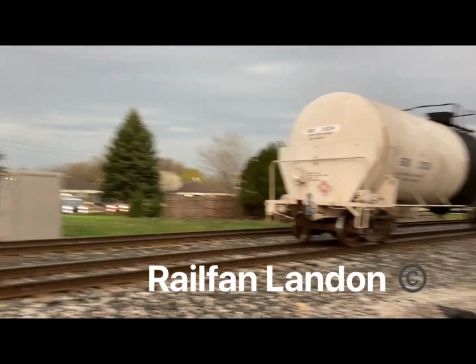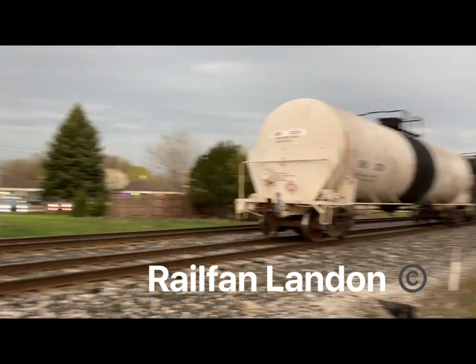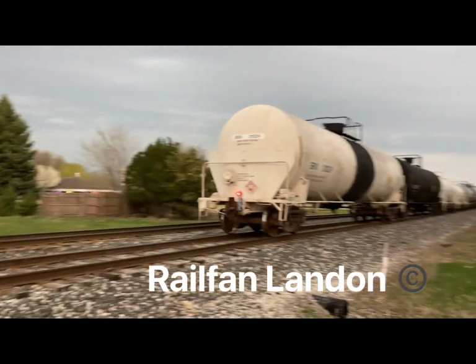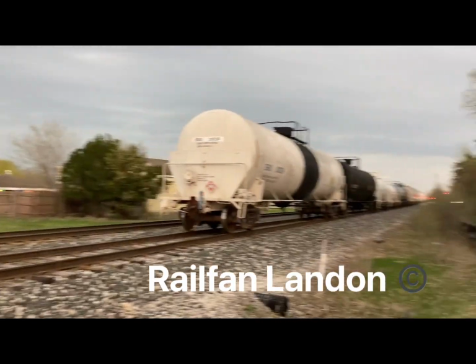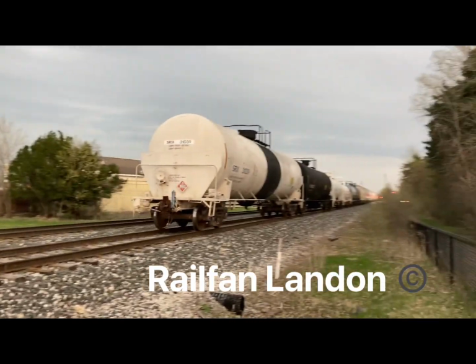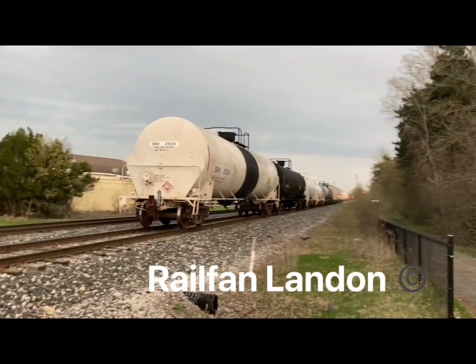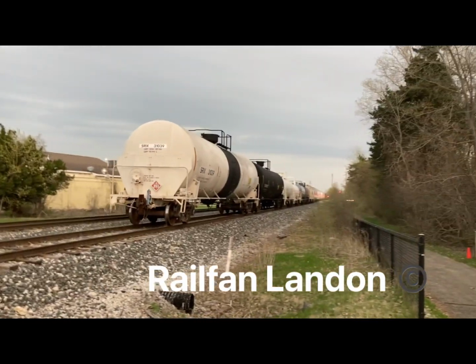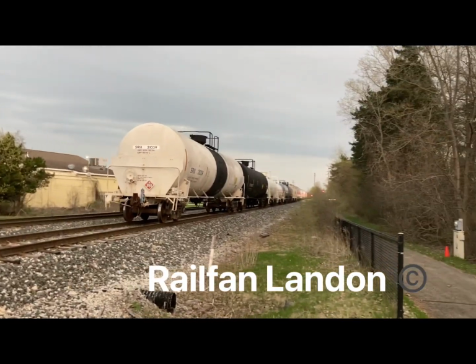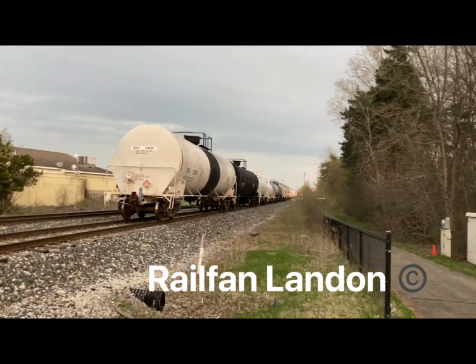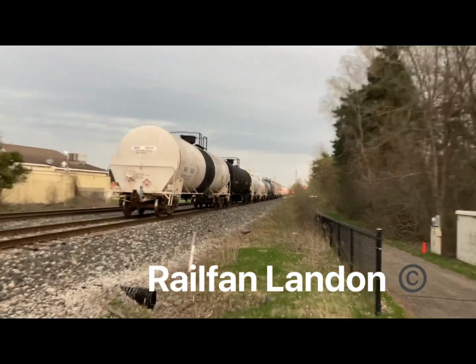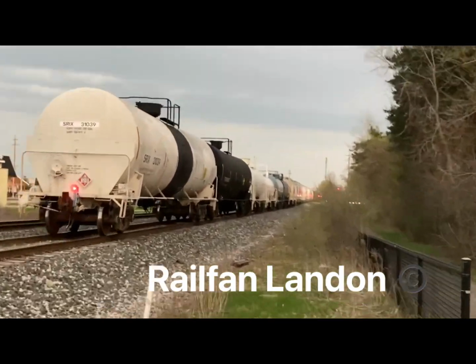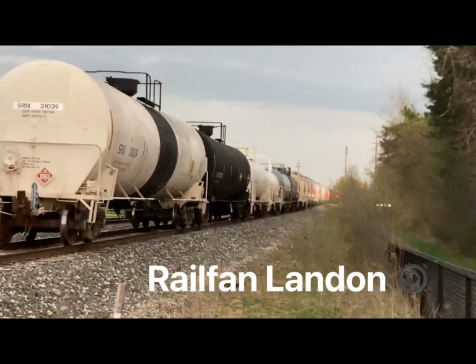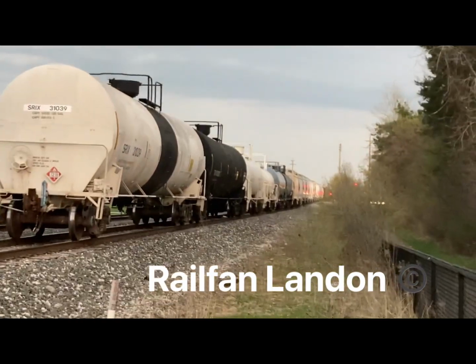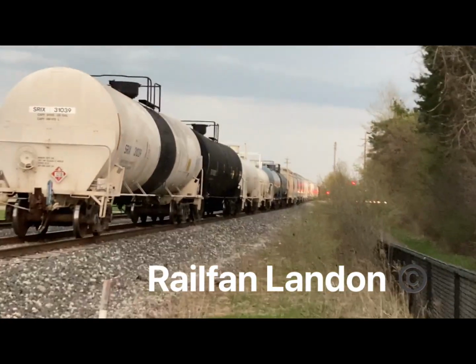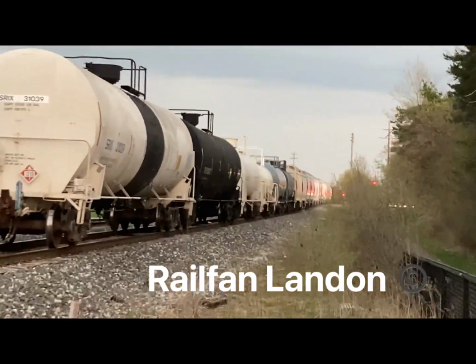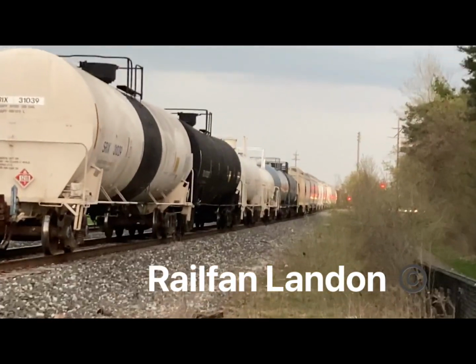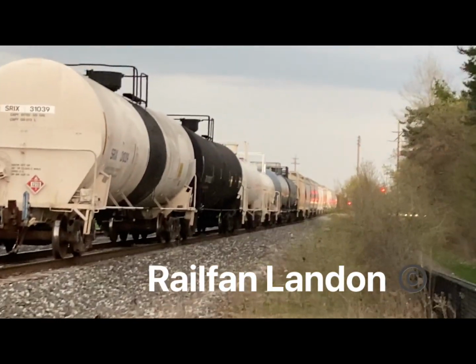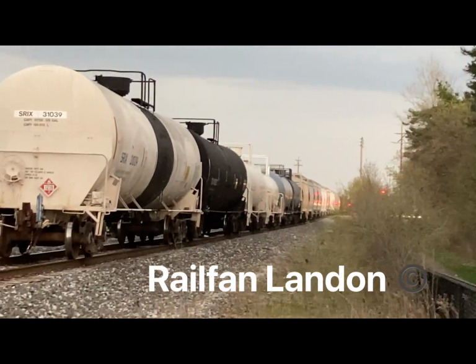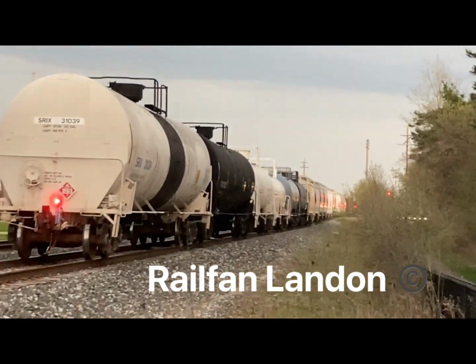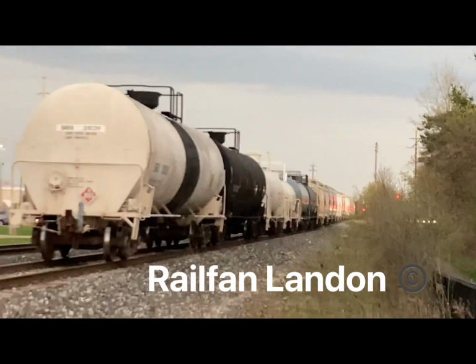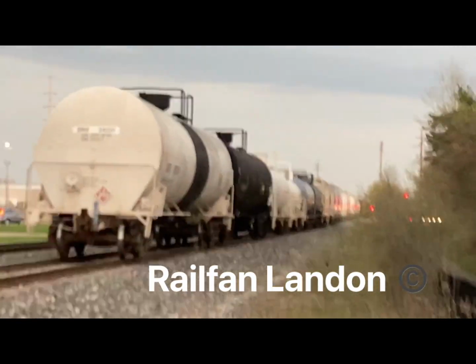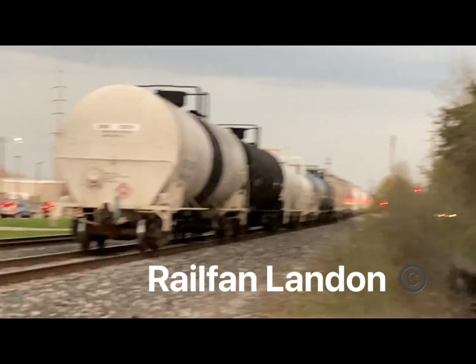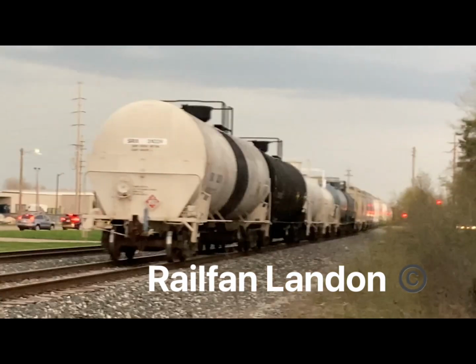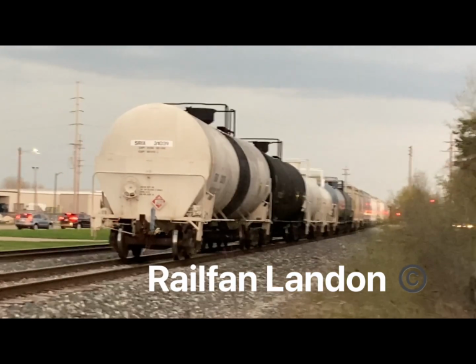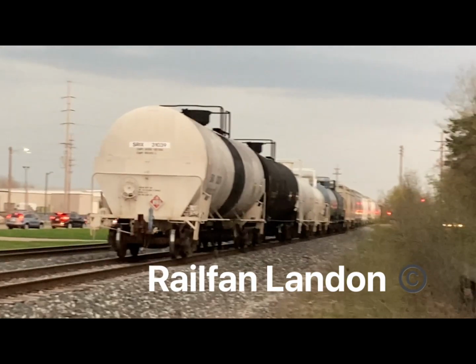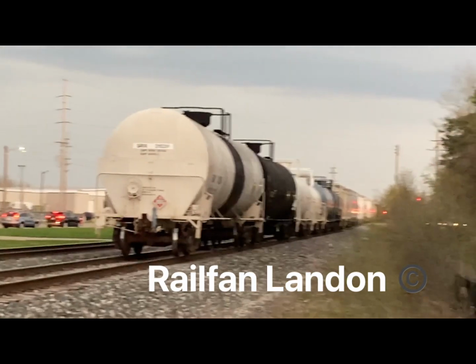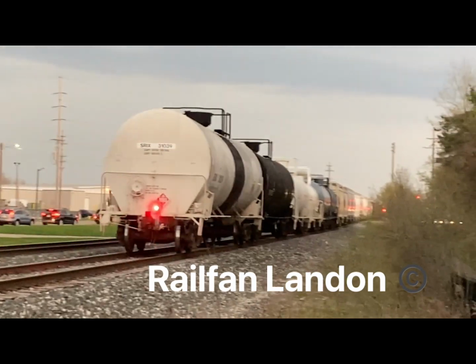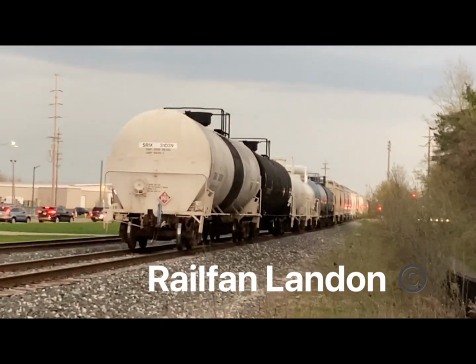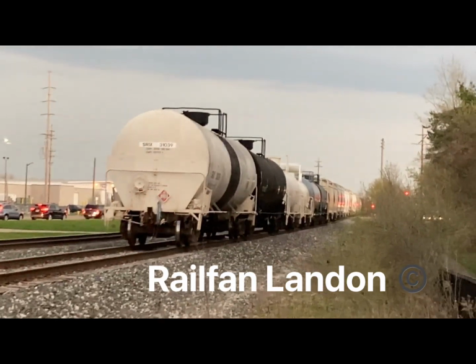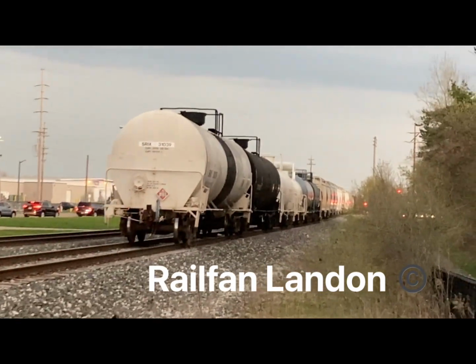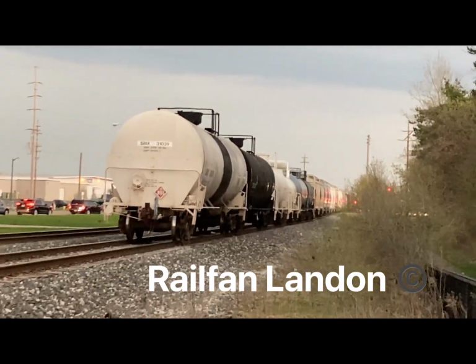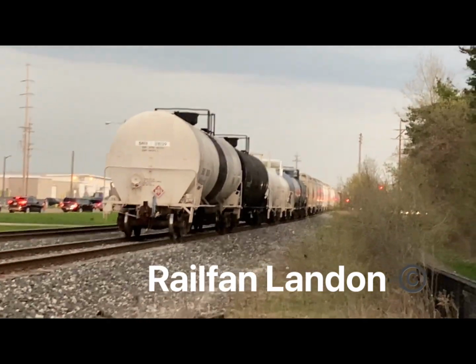Okay guys, make sure to like, comment, subscribe, and more — it's Railfan Landon and Railfan Landon out.